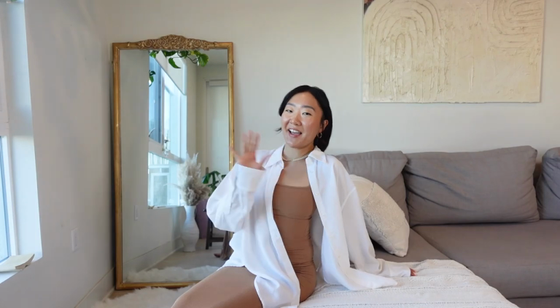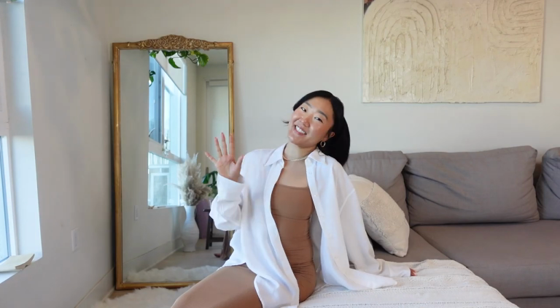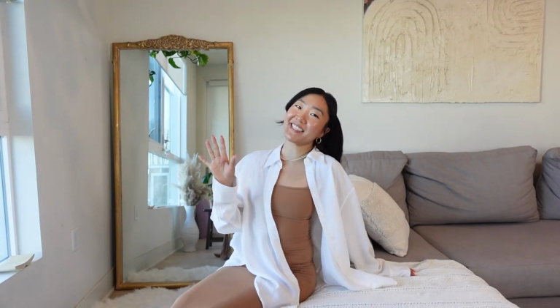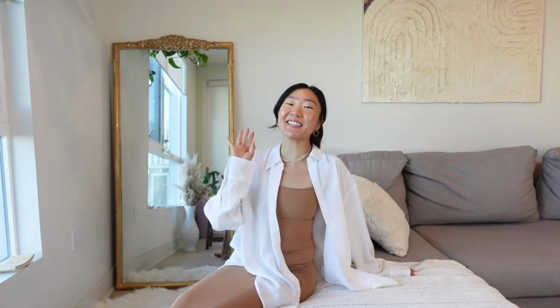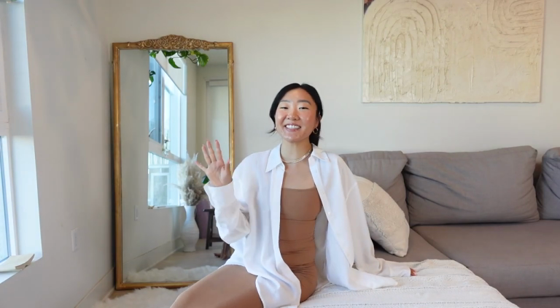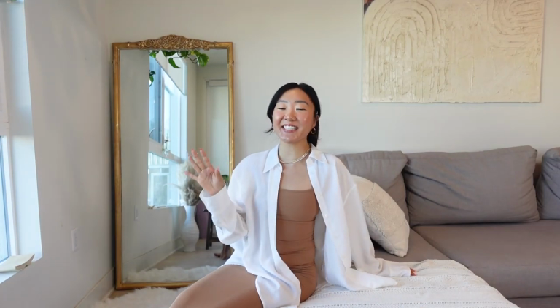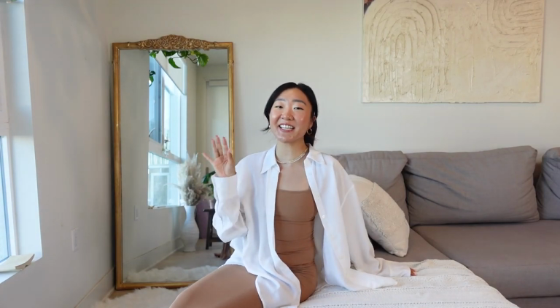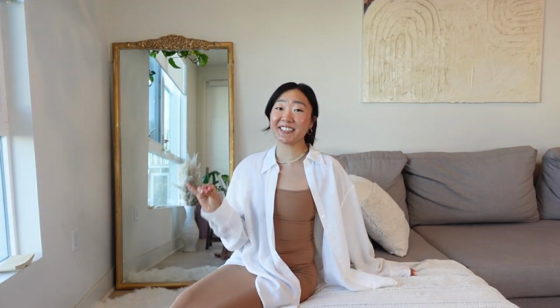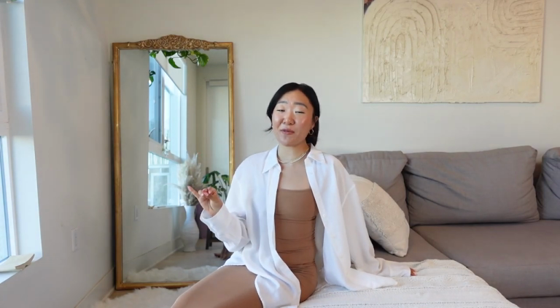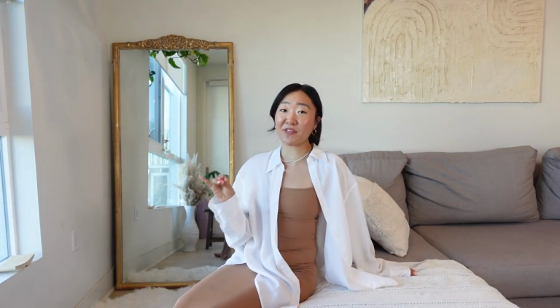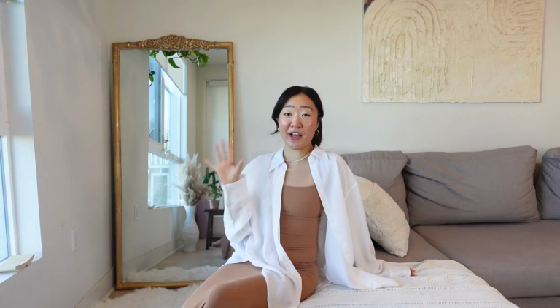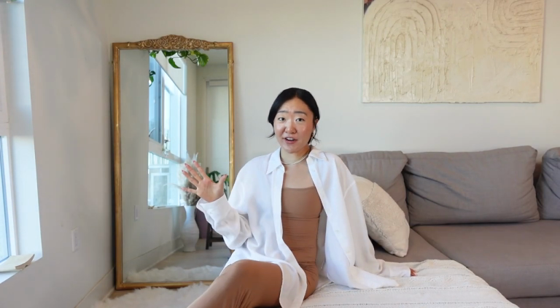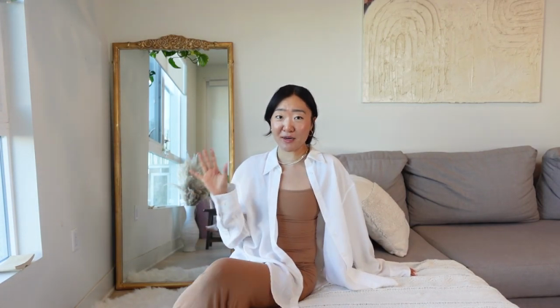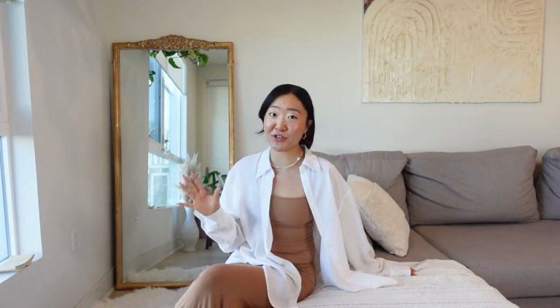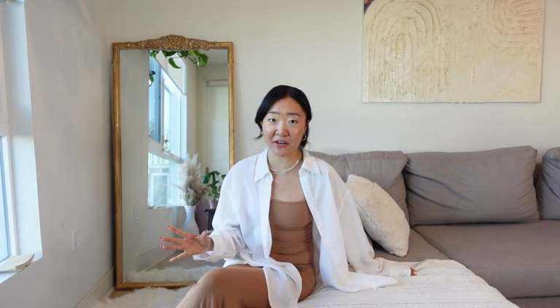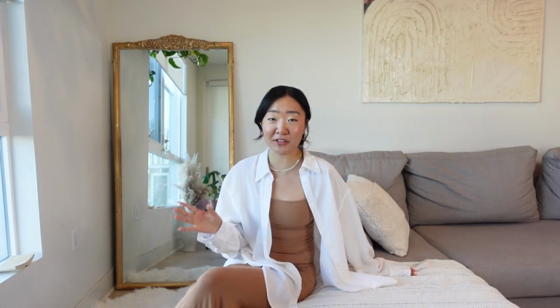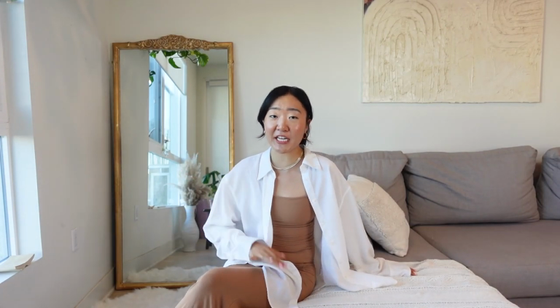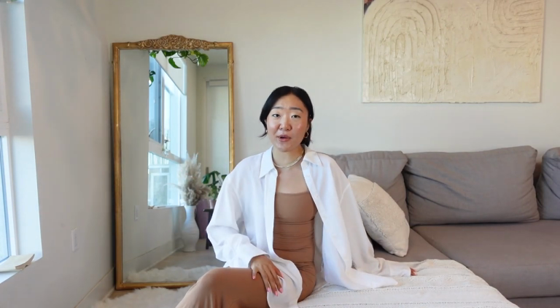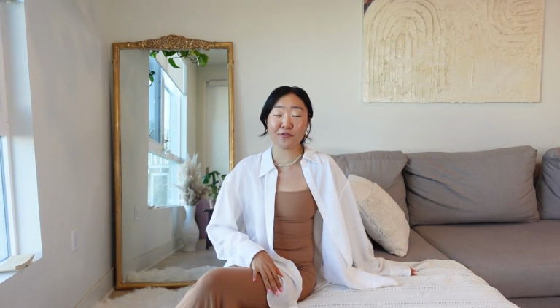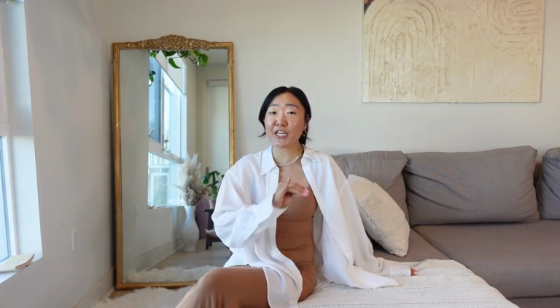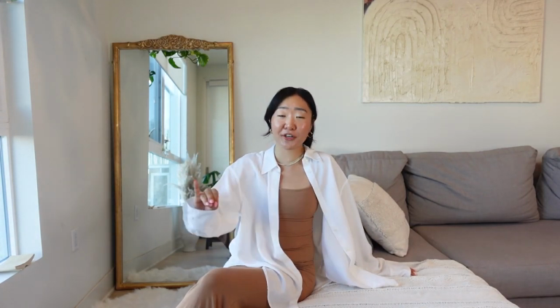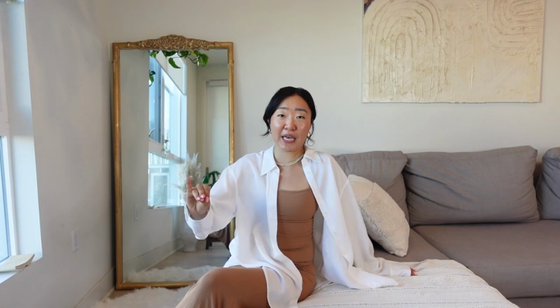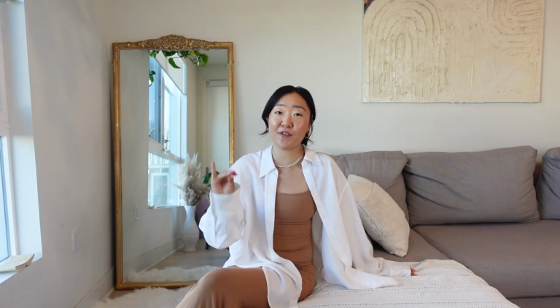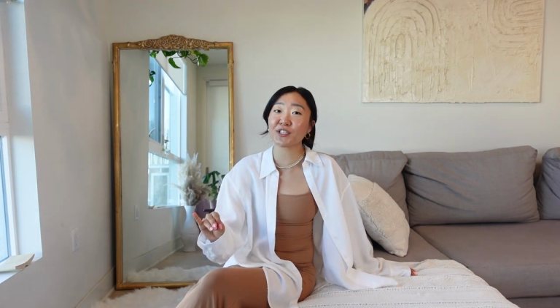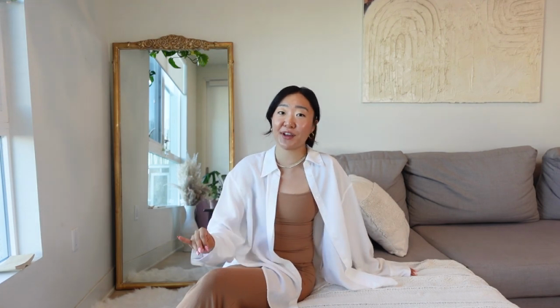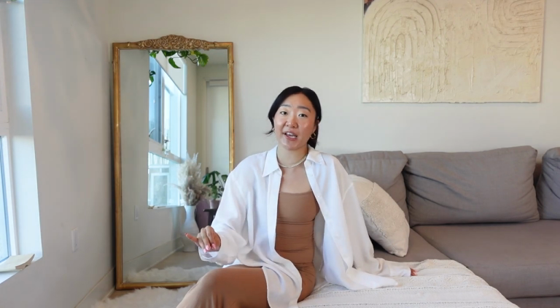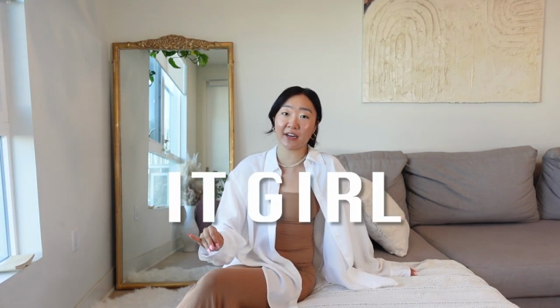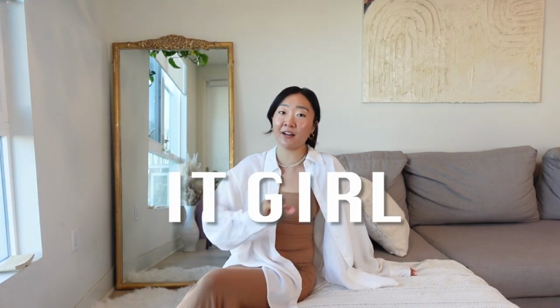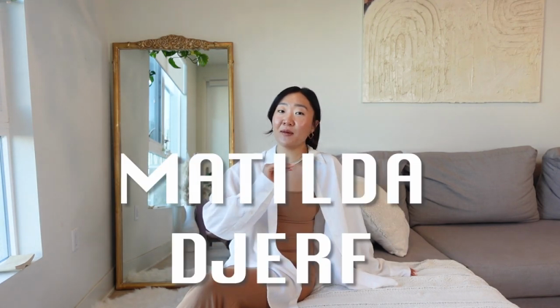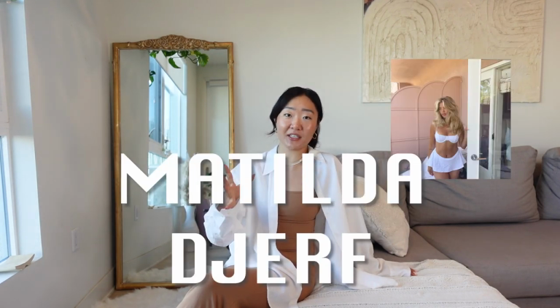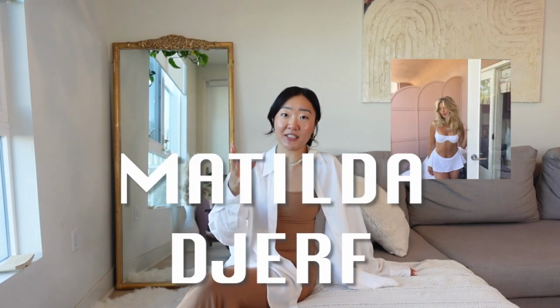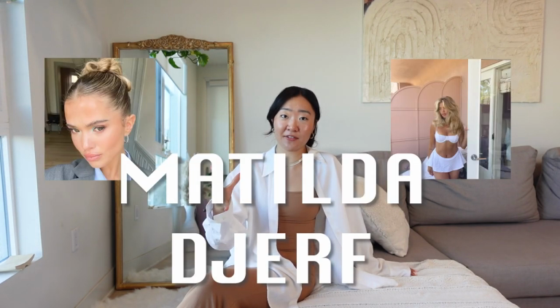Hey besties! It's your girl Jennie and today we have another summer try-at-home. Today we are featuring everyone's favorite it girl, Matilda Durf.